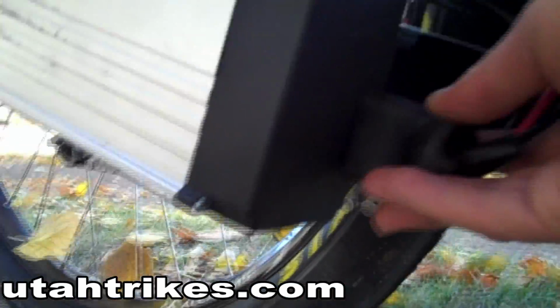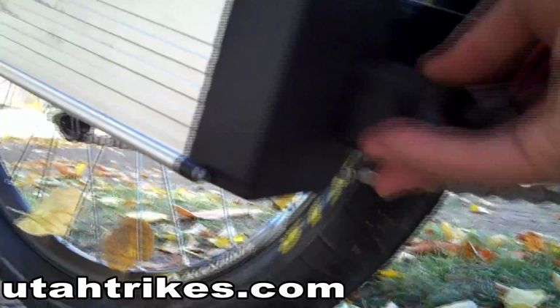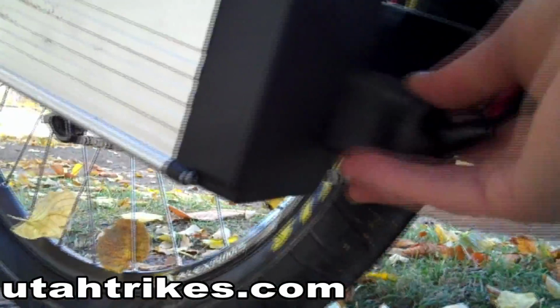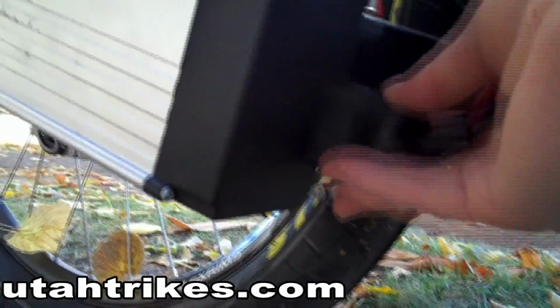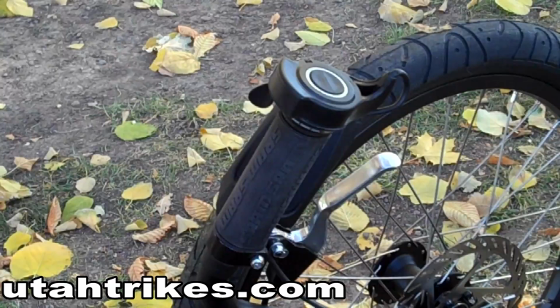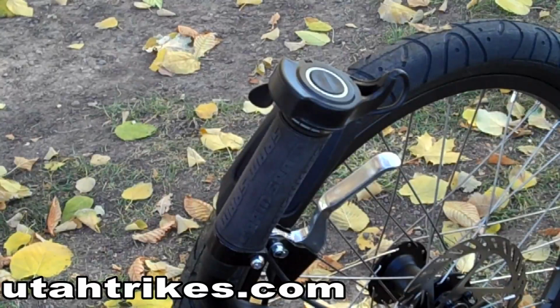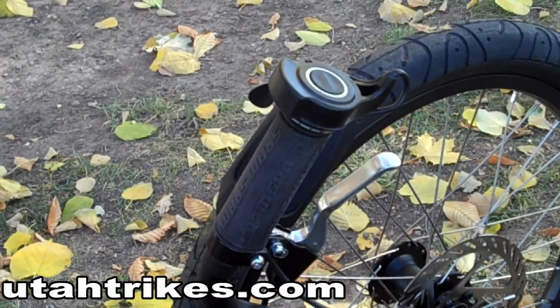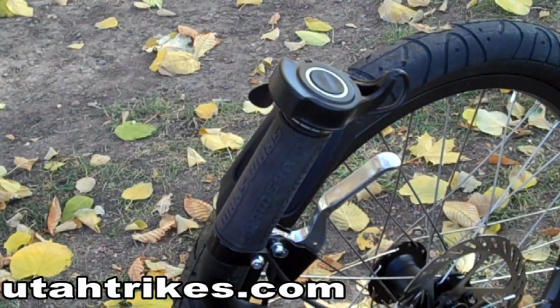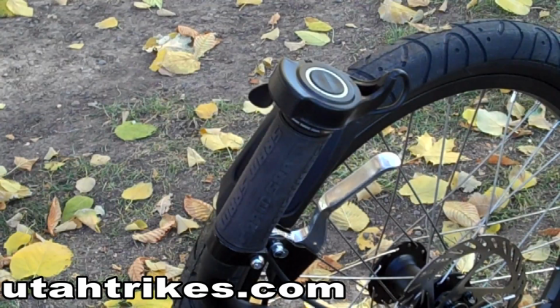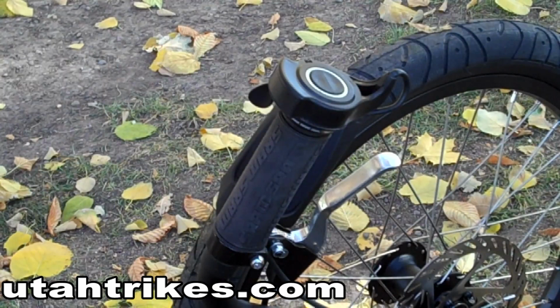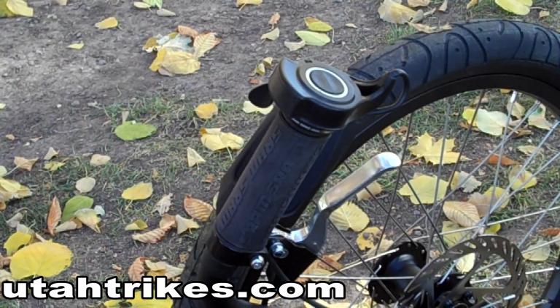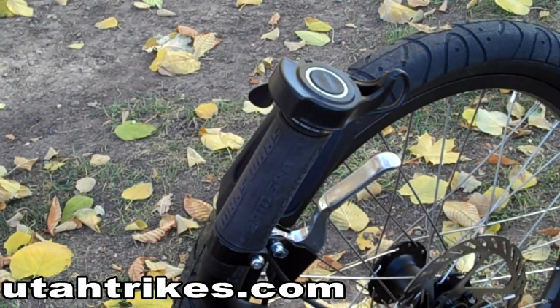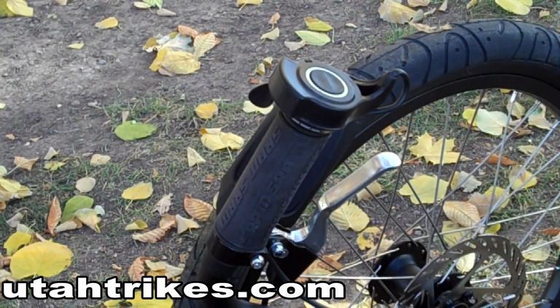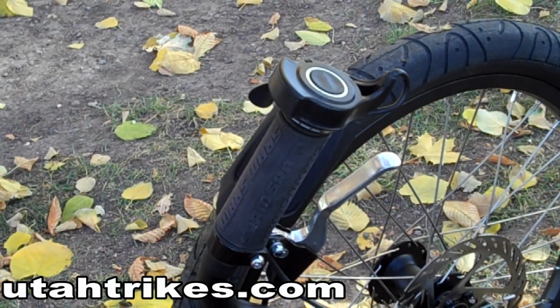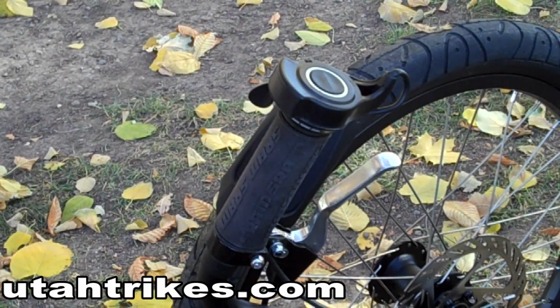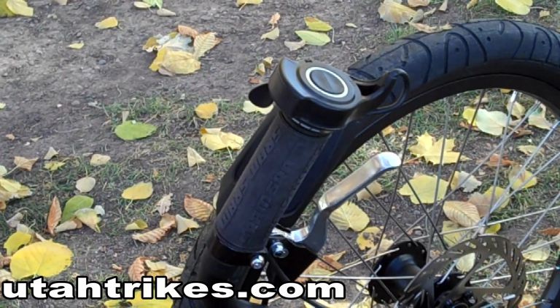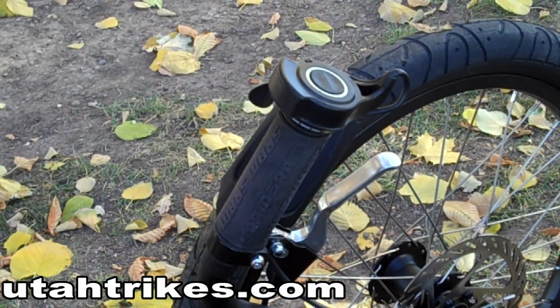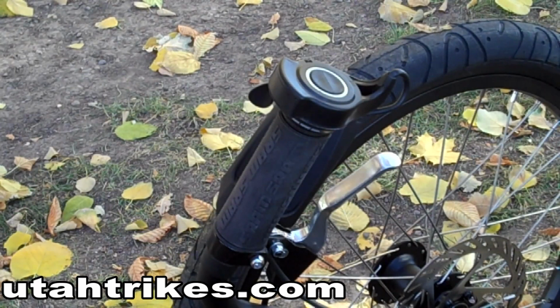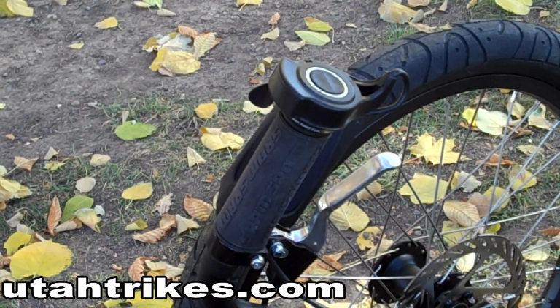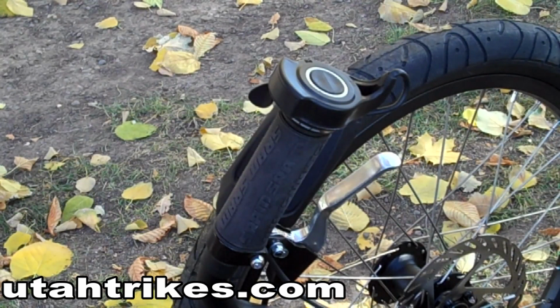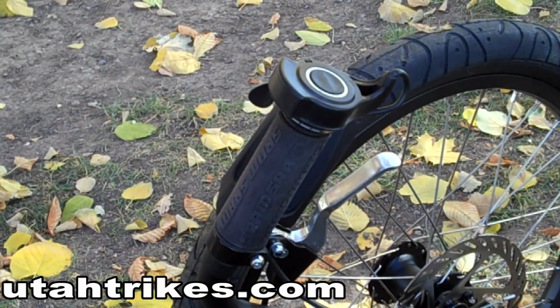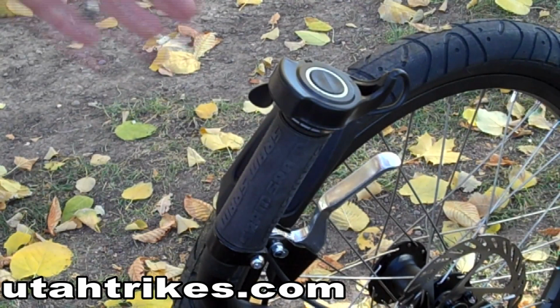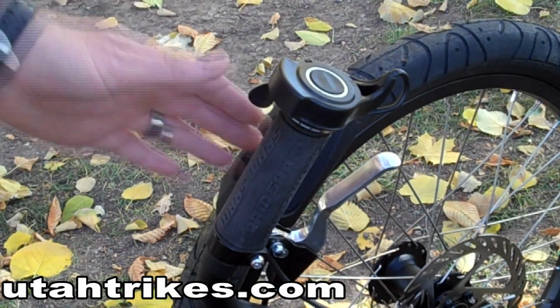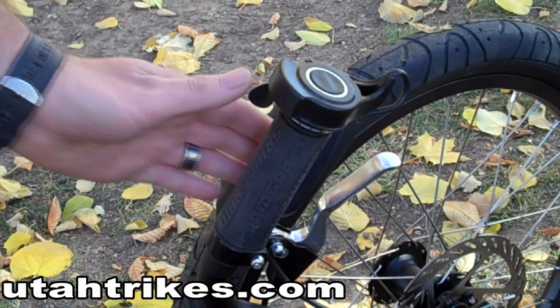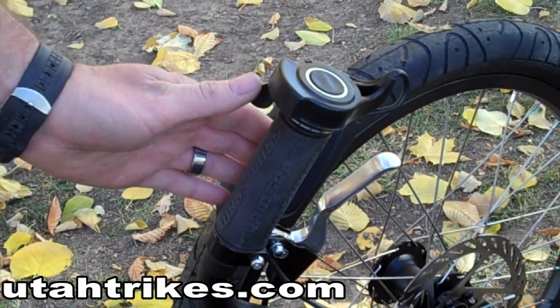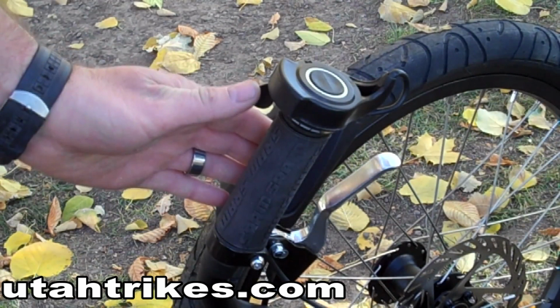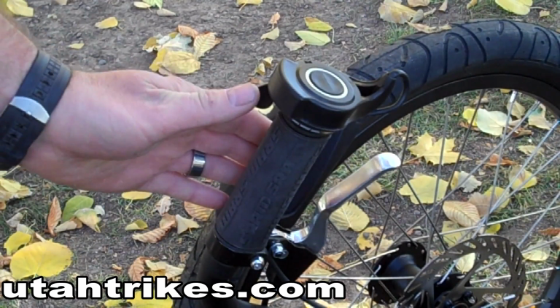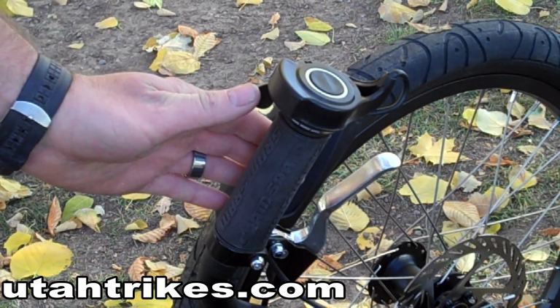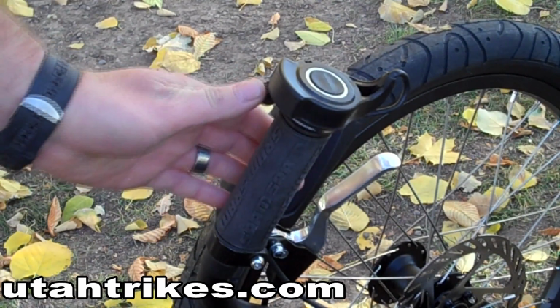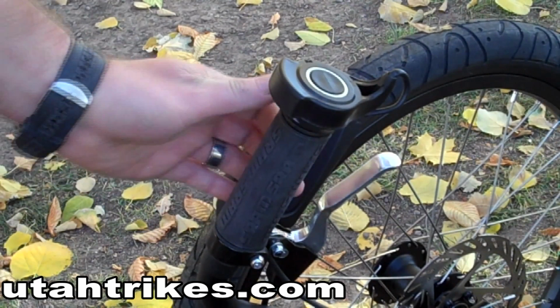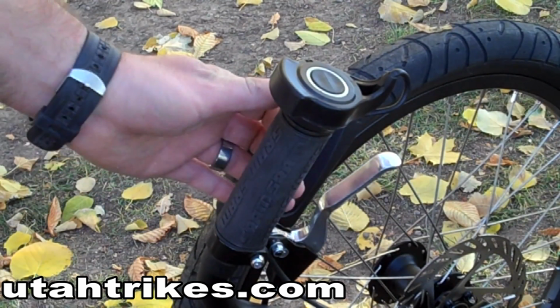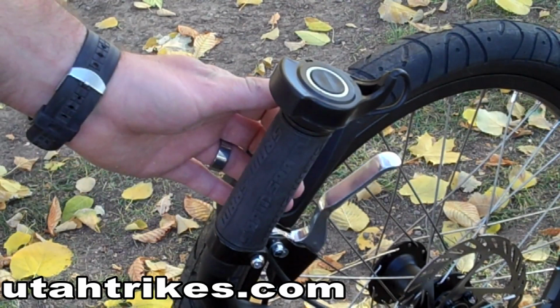The throttle is located on the left handlebar. To engage the throttle, press the throttle forward with your thumb.